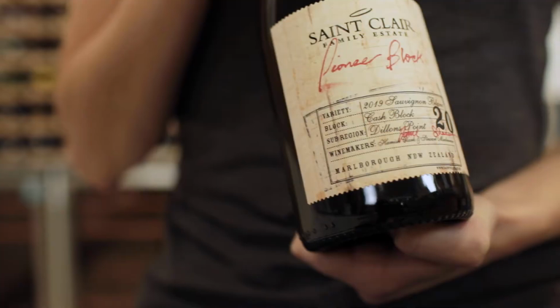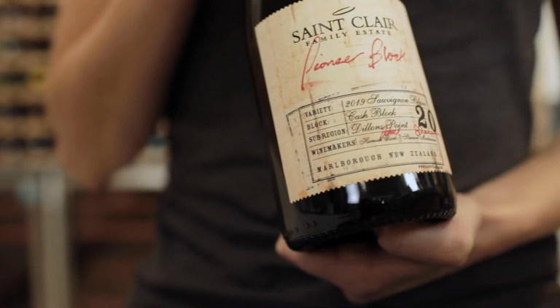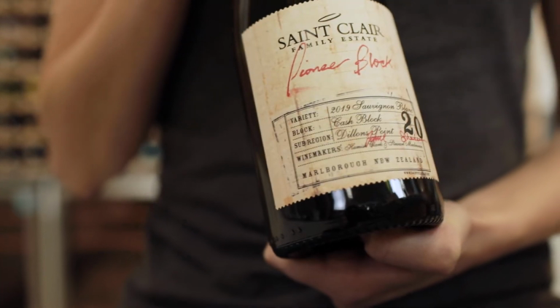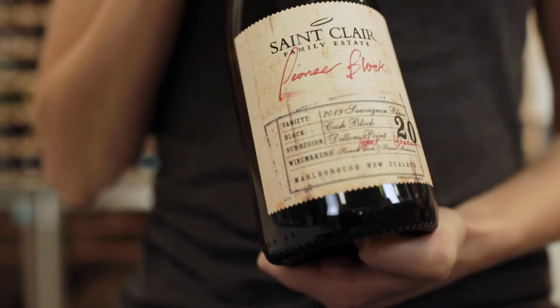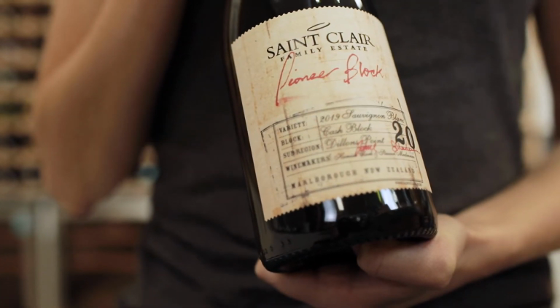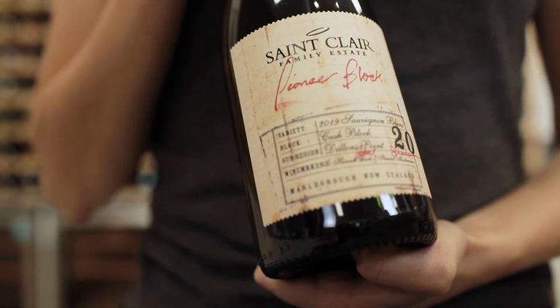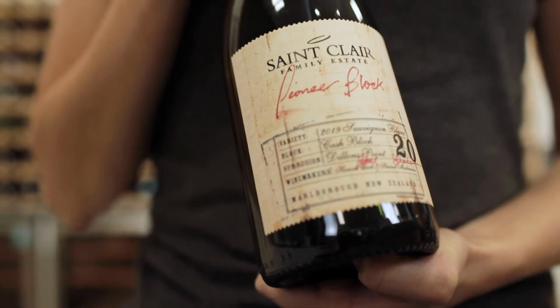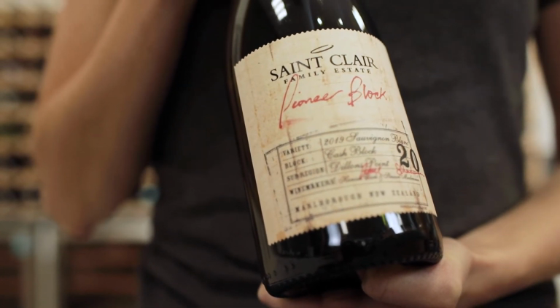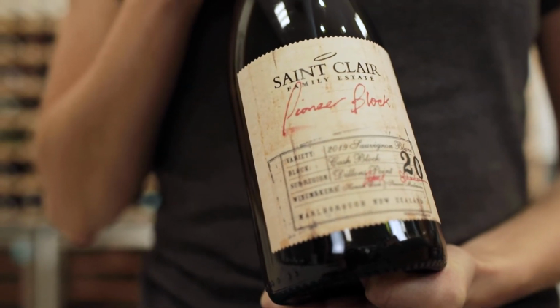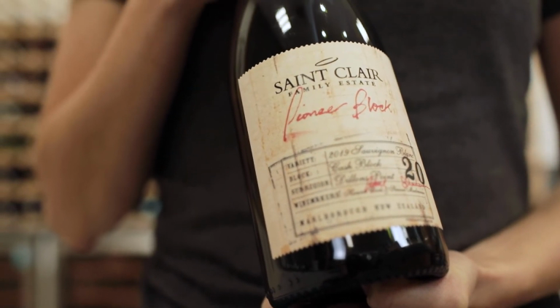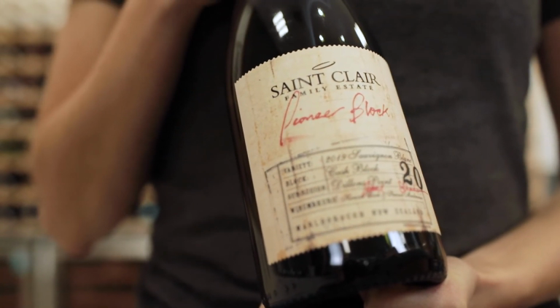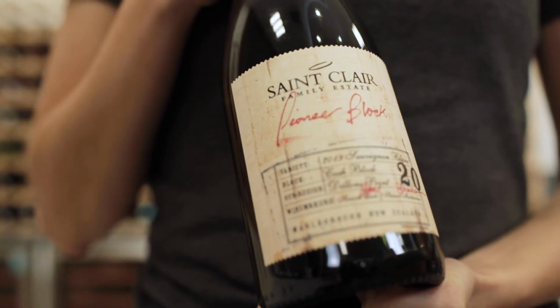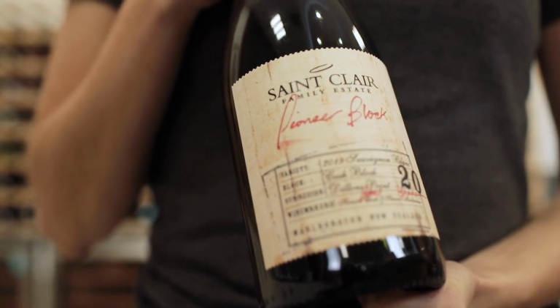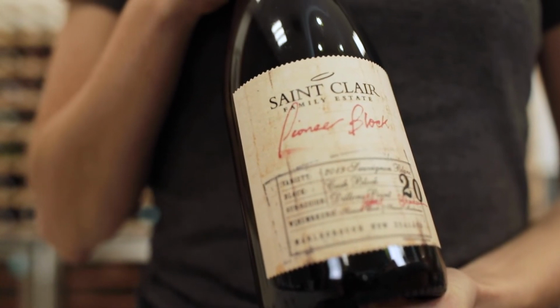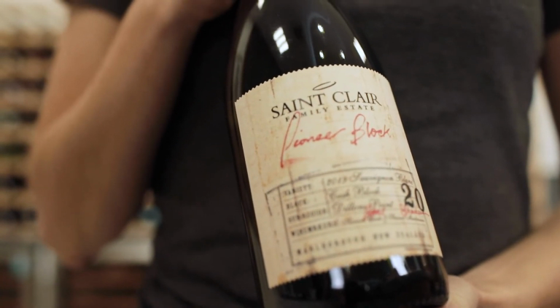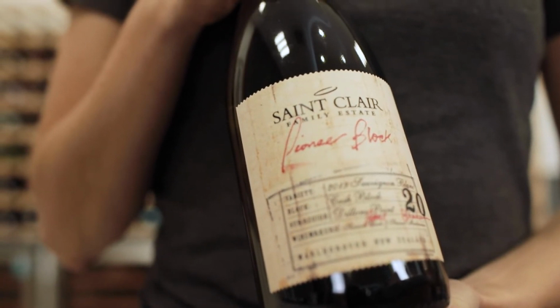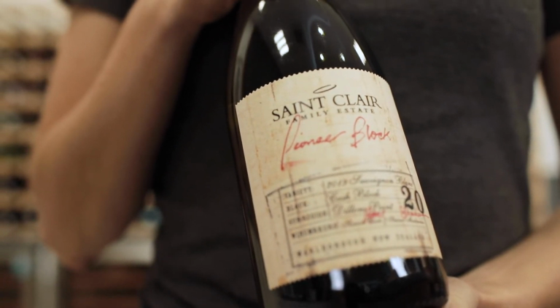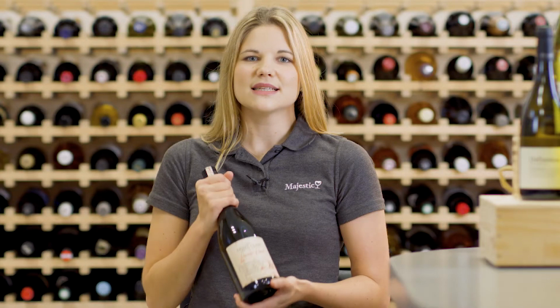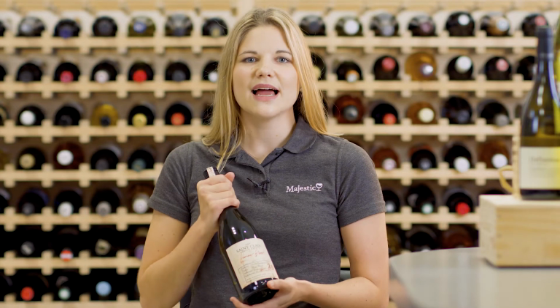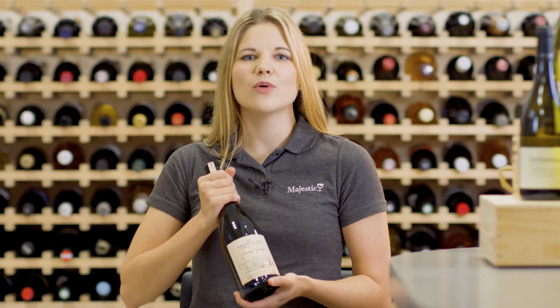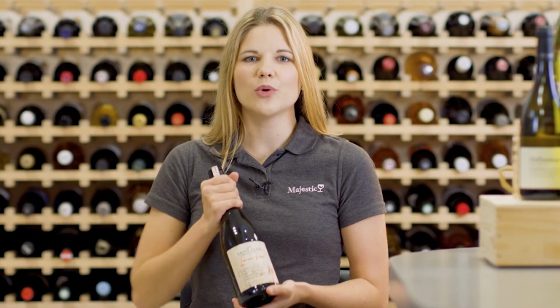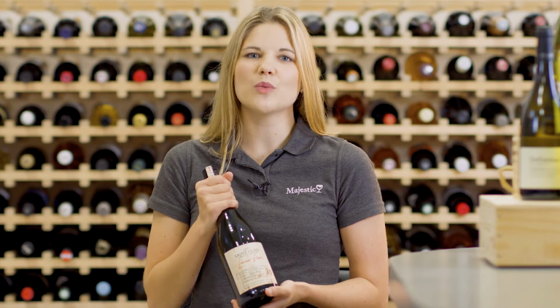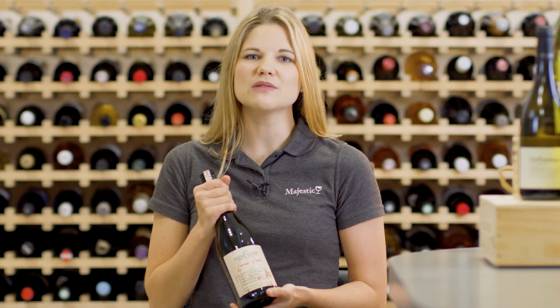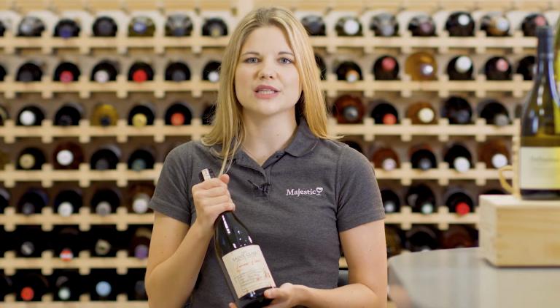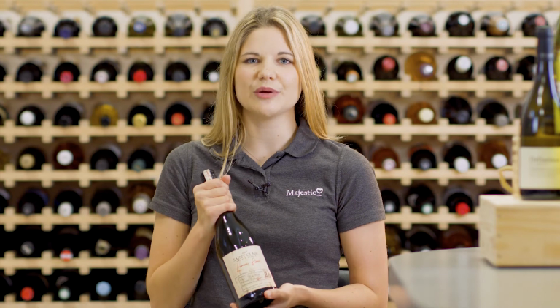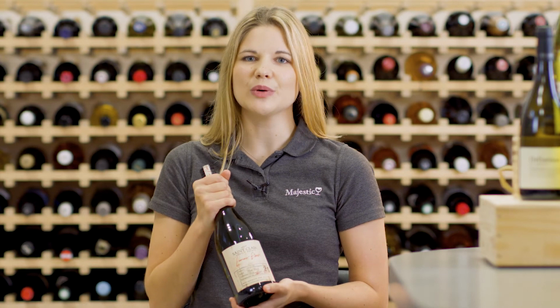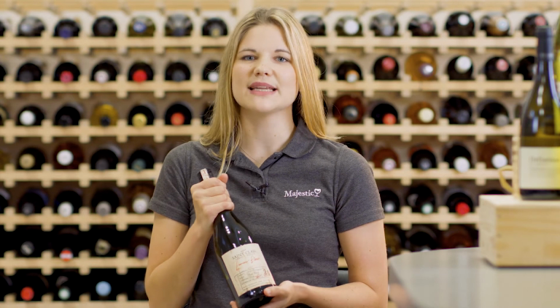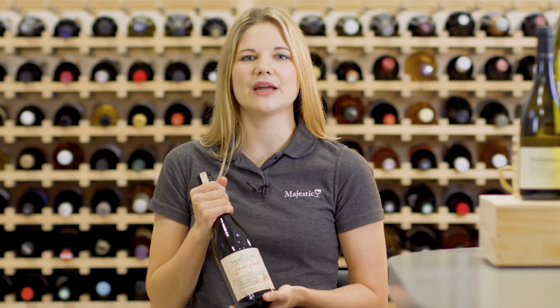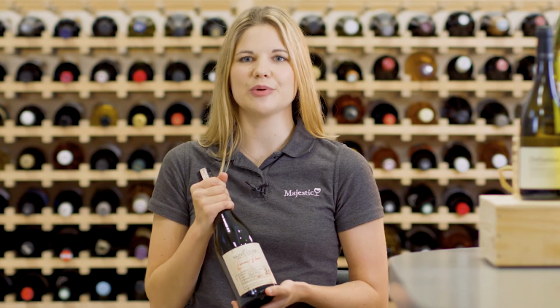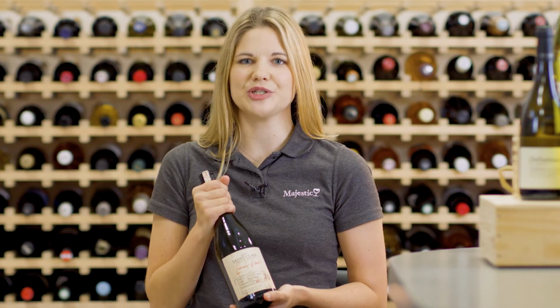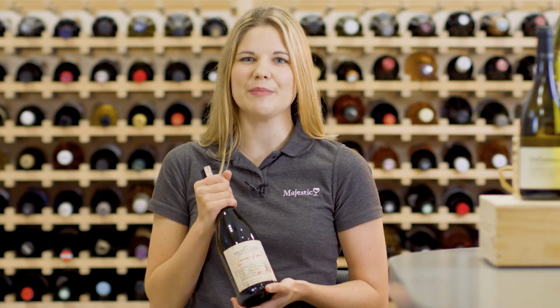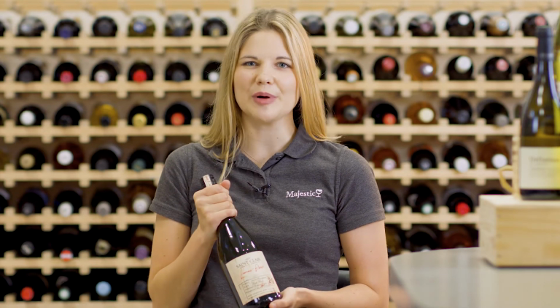This is the Sinclair Pioneer Block Sauvignon Blanc from Marlborough, New Zealand. Sinclair have won more awards for their Sauvignon Blancs than any other producer in Marlborough.